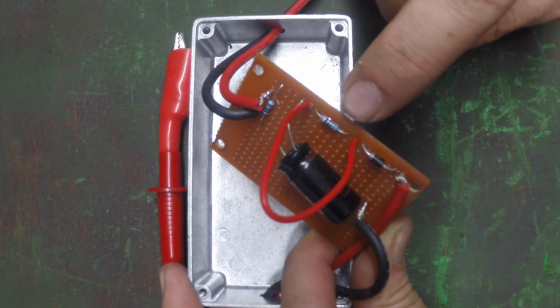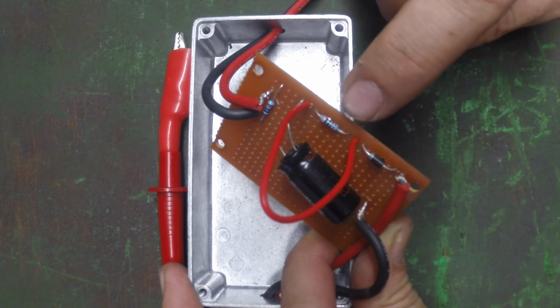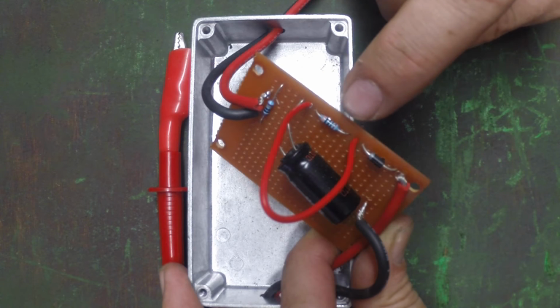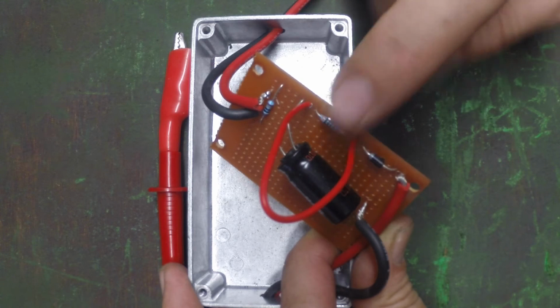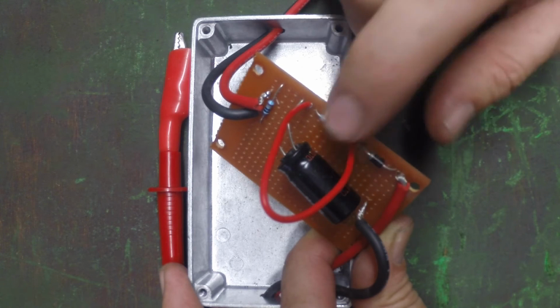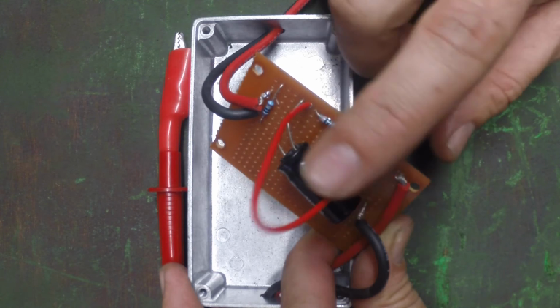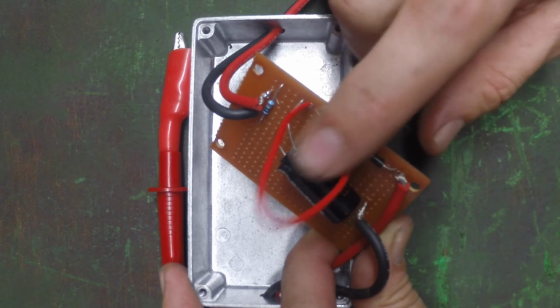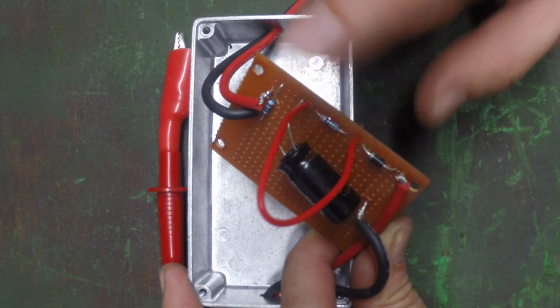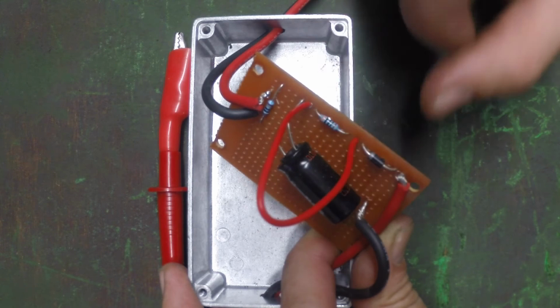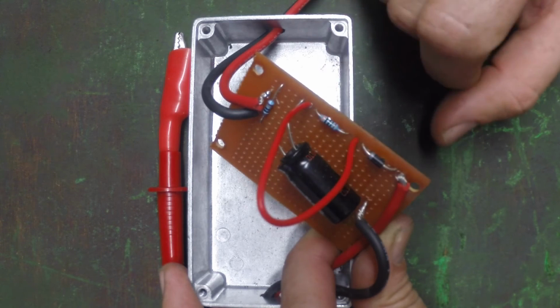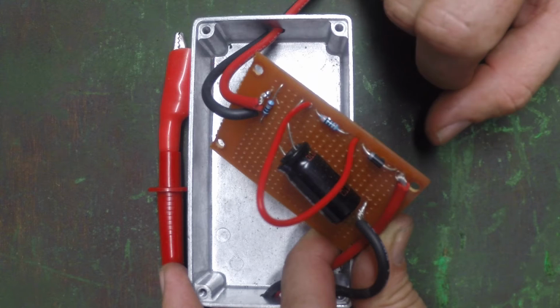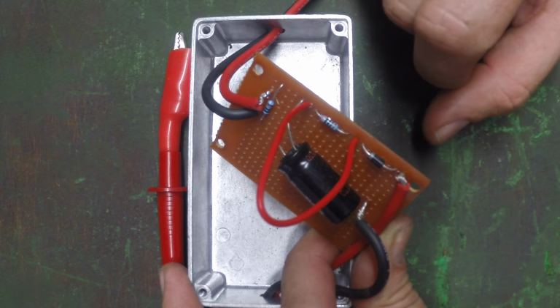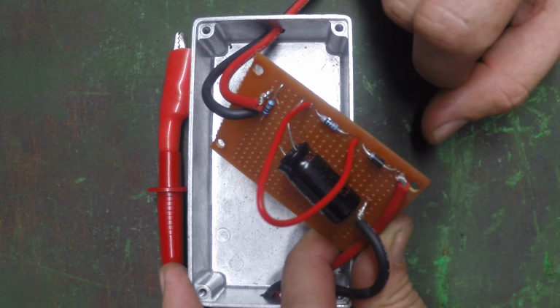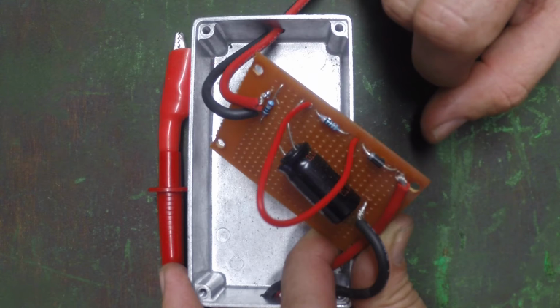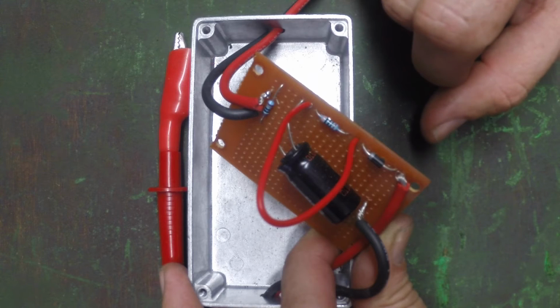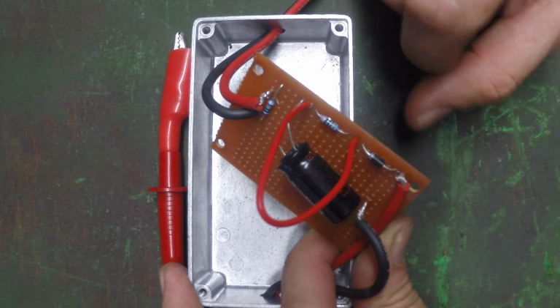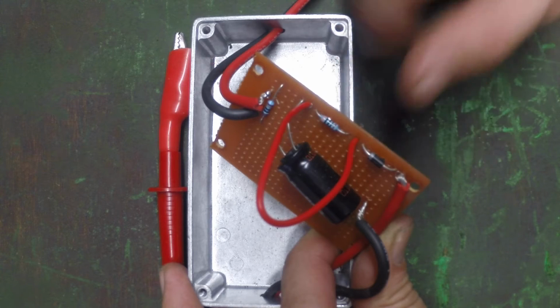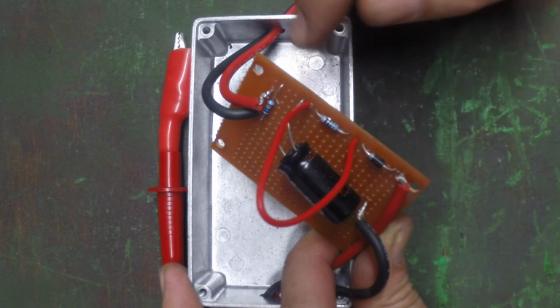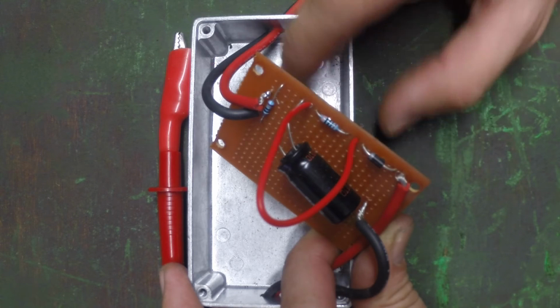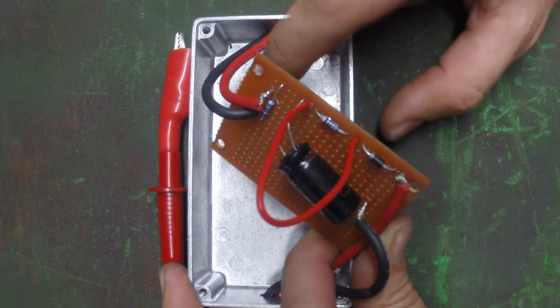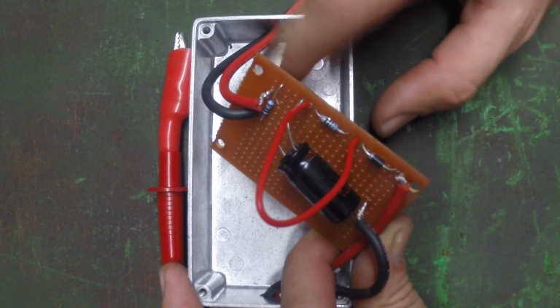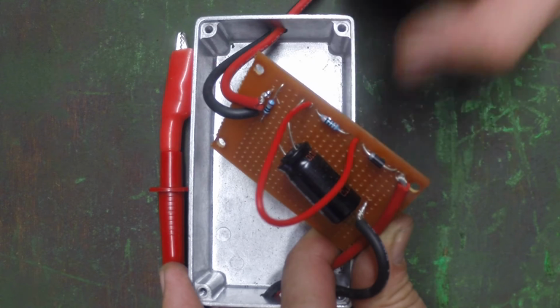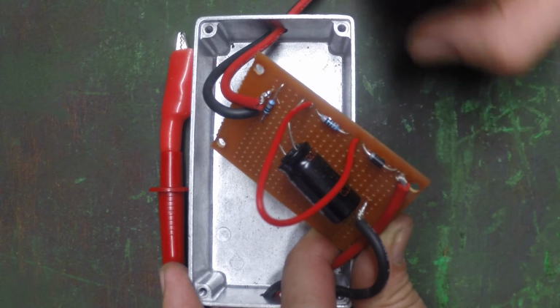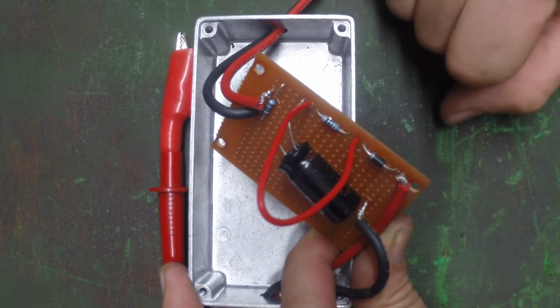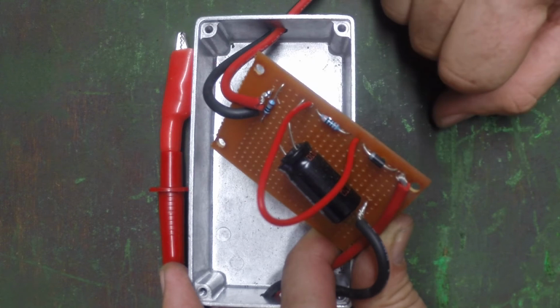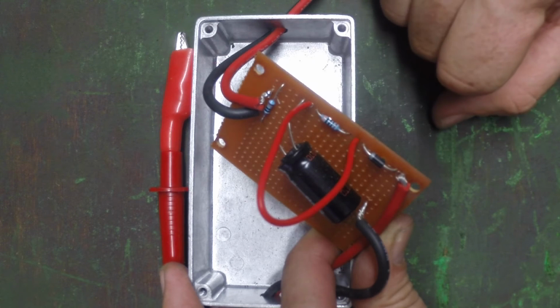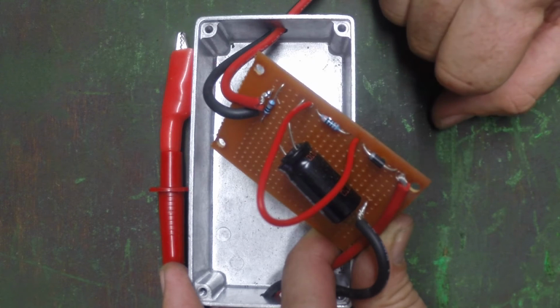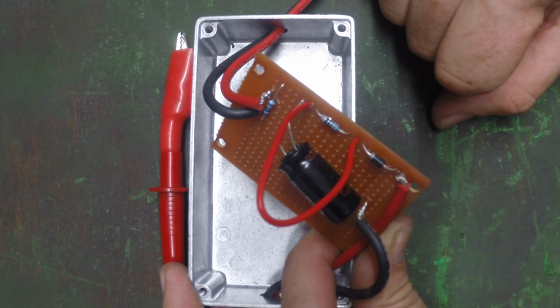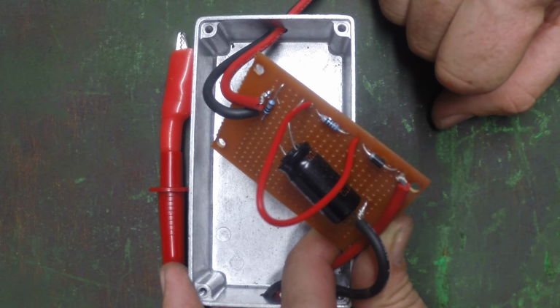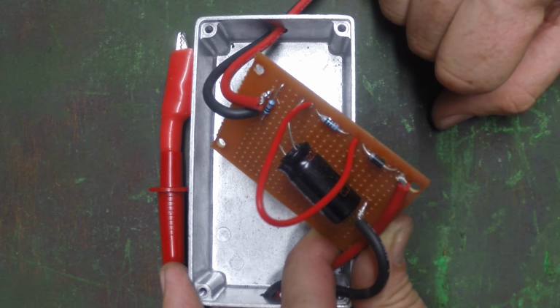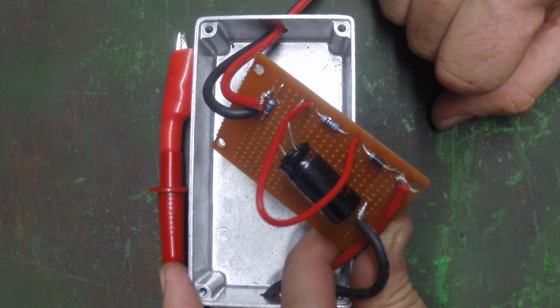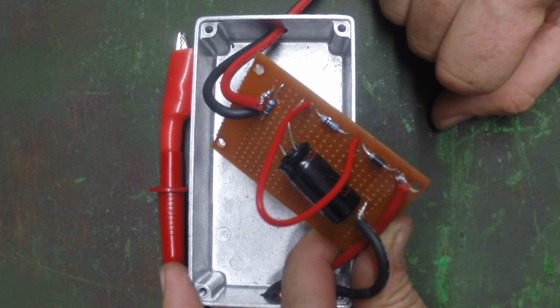So I'll just cut this, put a switch in, and I'll drill out the little case for it so the switch can come through.